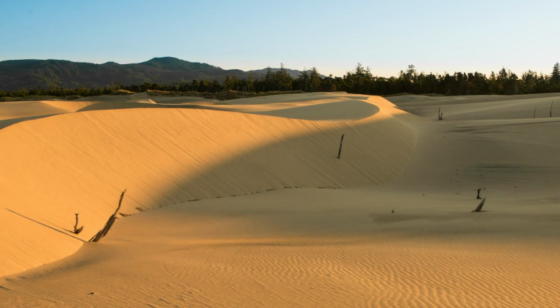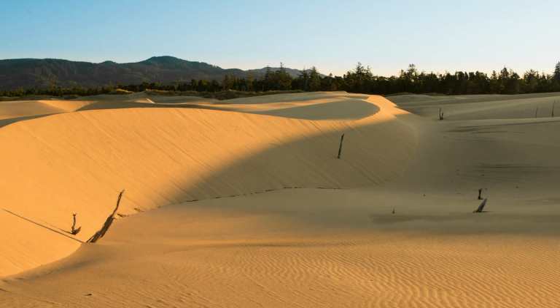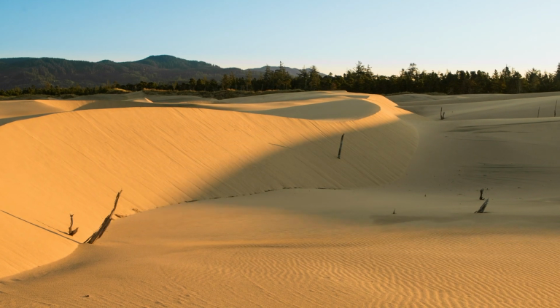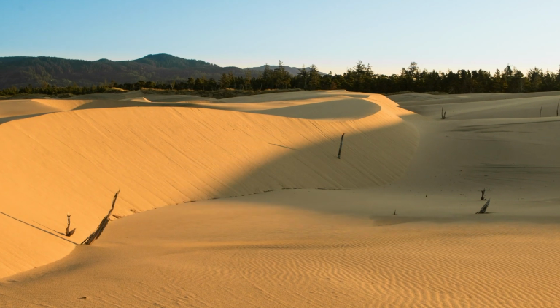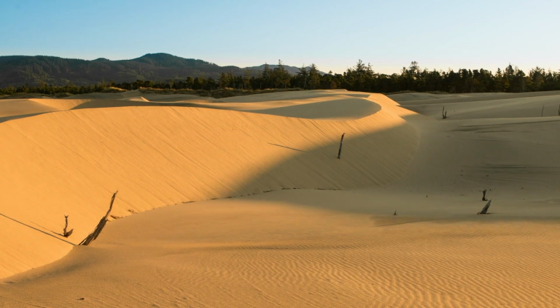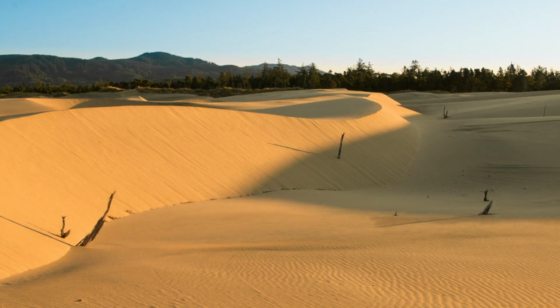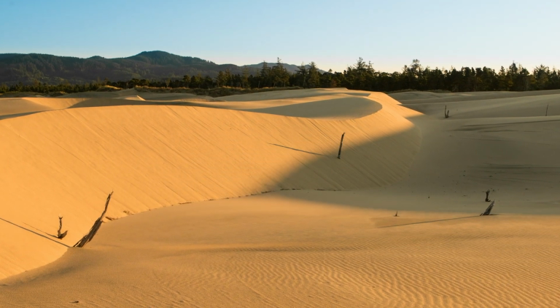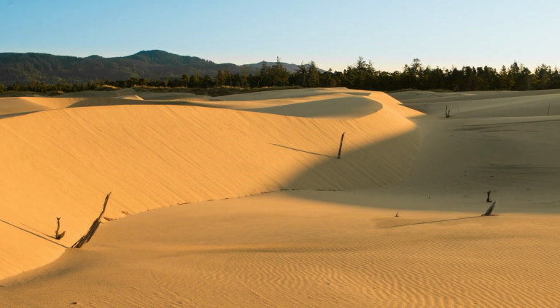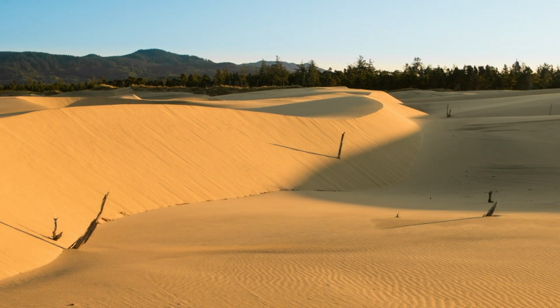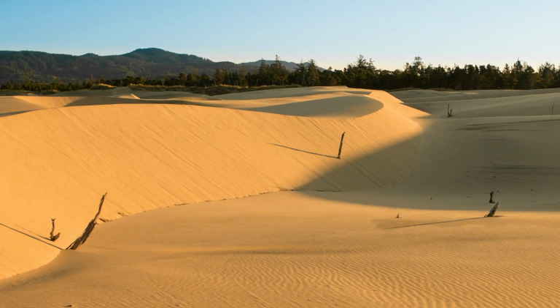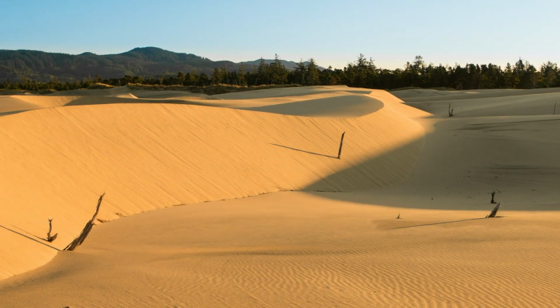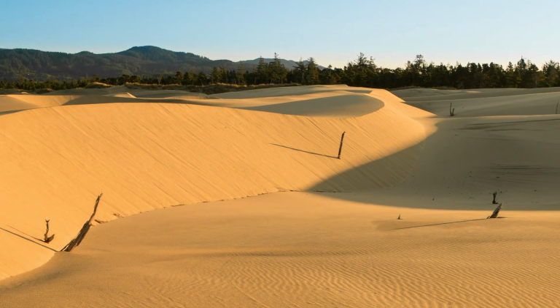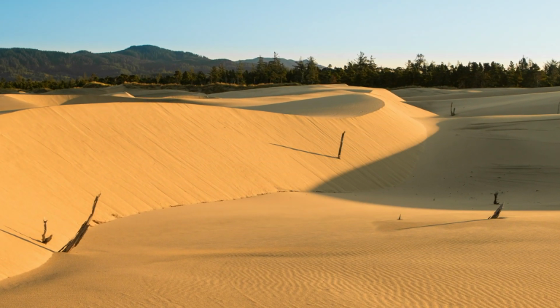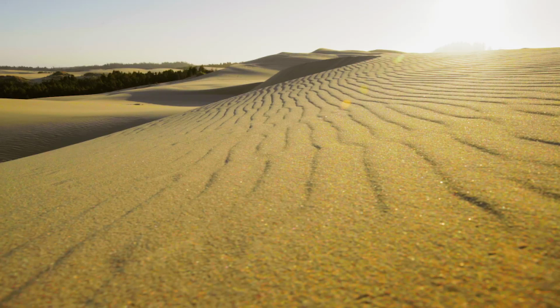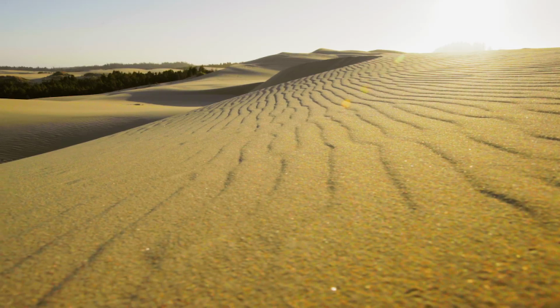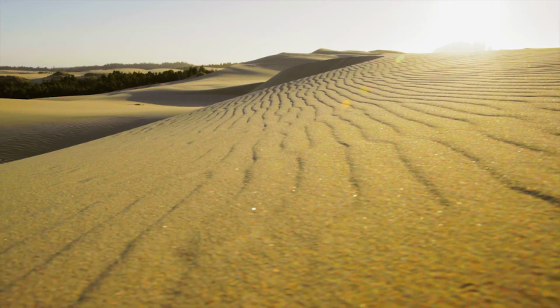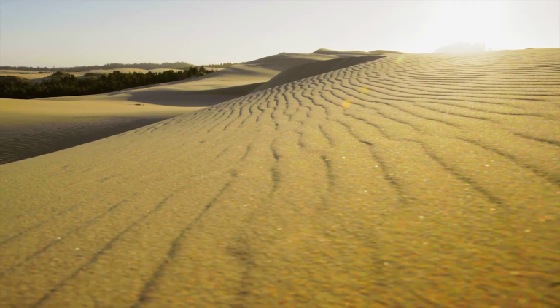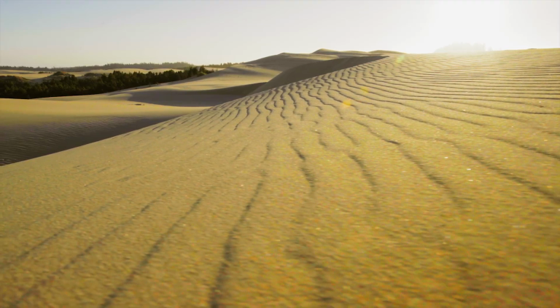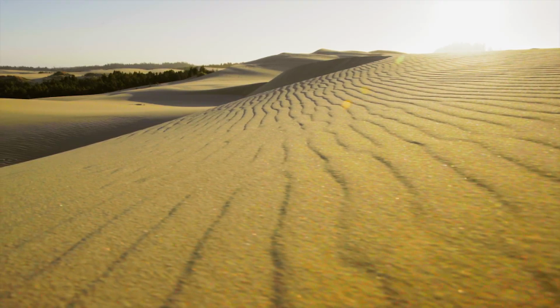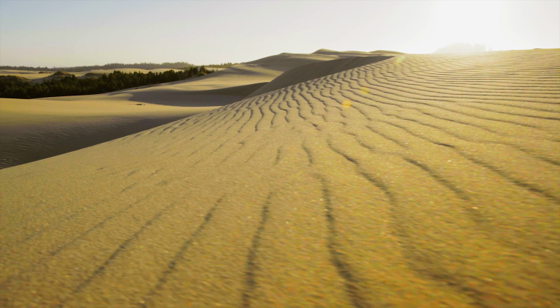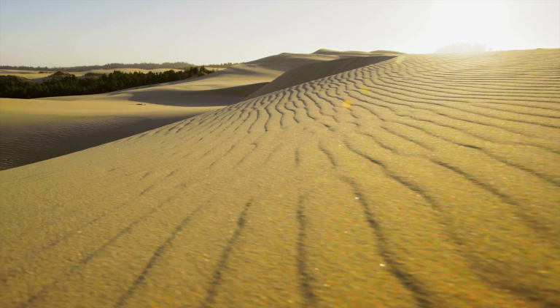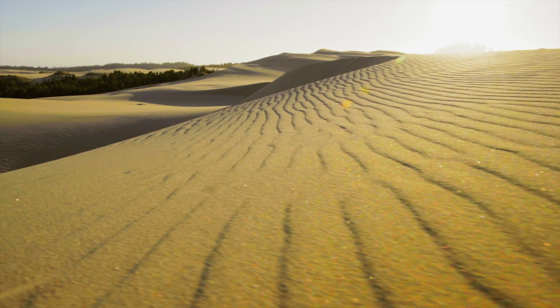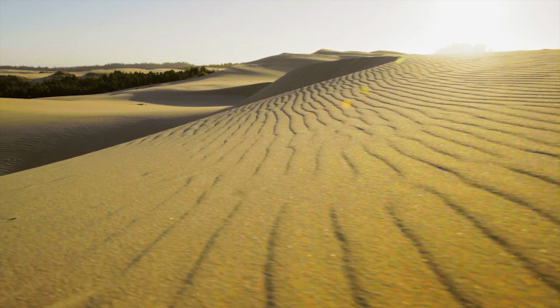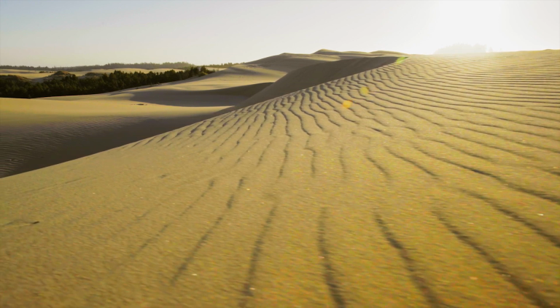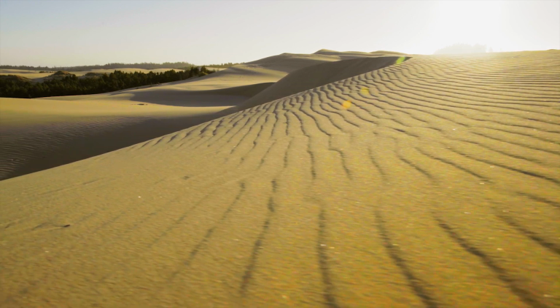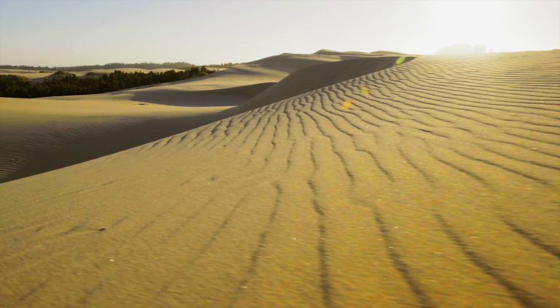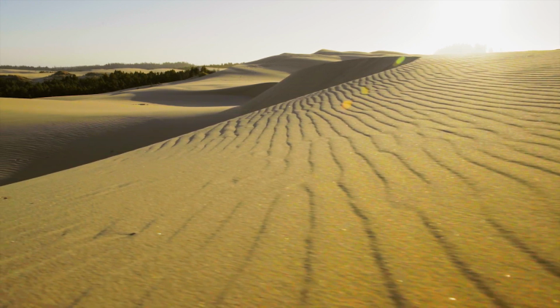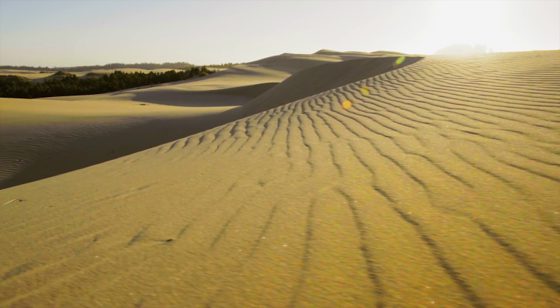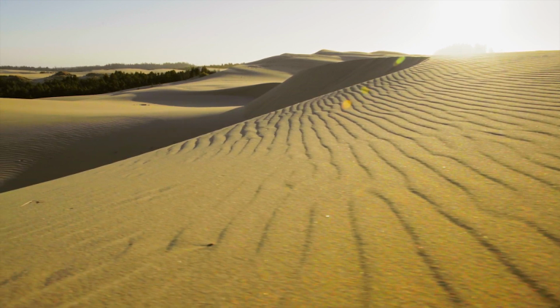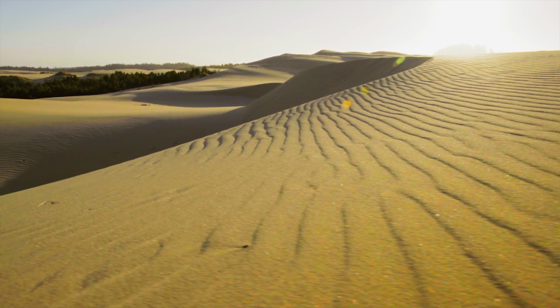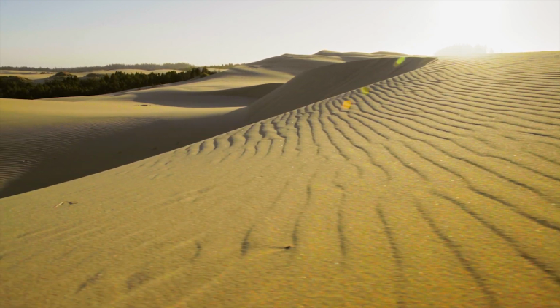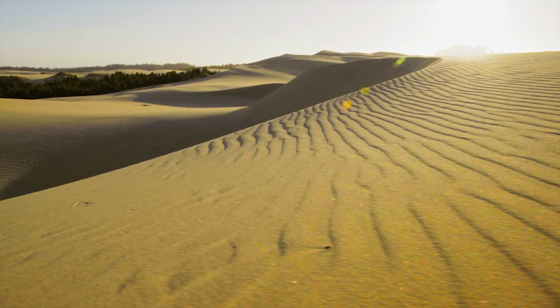Even though these dunes have stood the test of time, they are now at risk of disappearing before our very eyes.